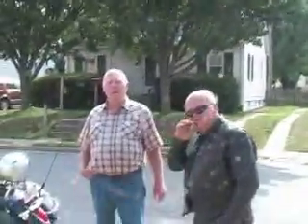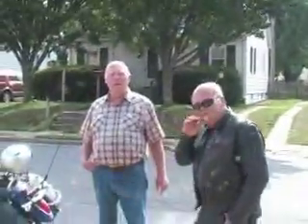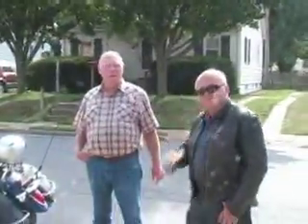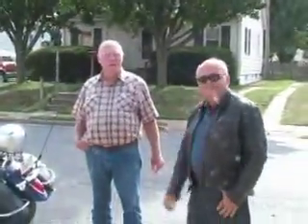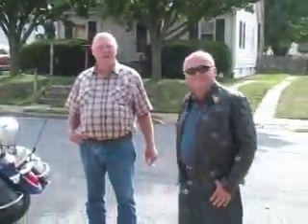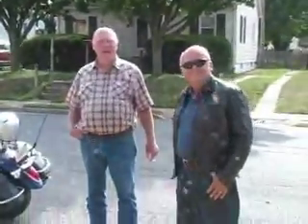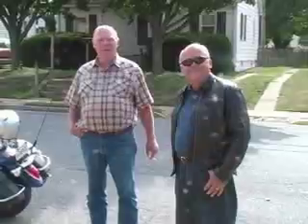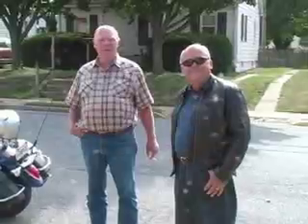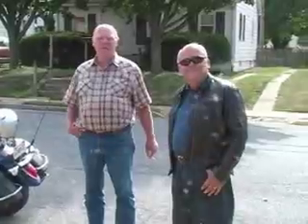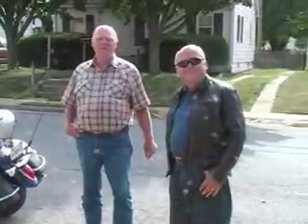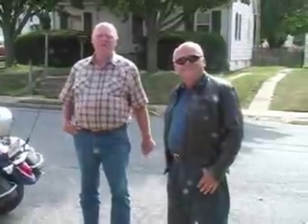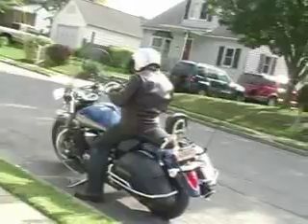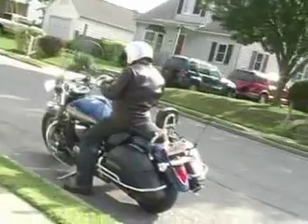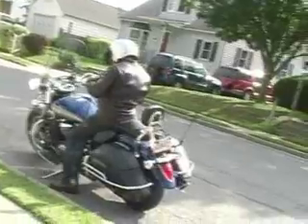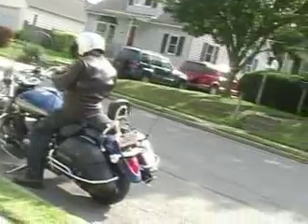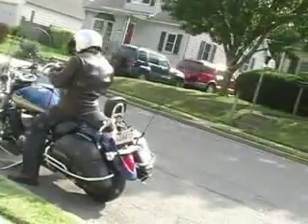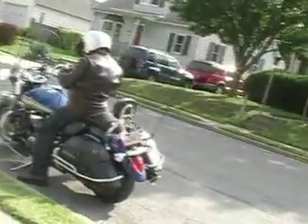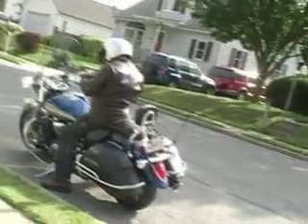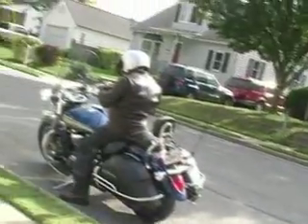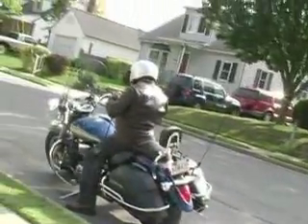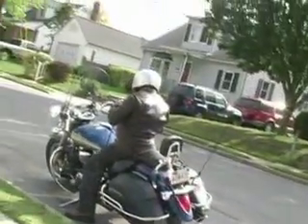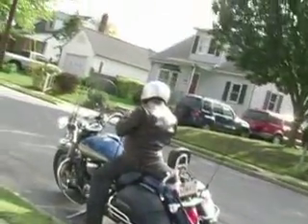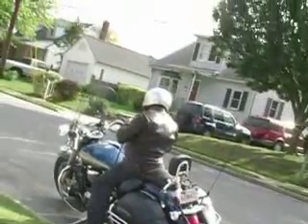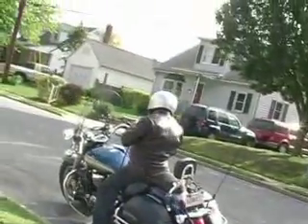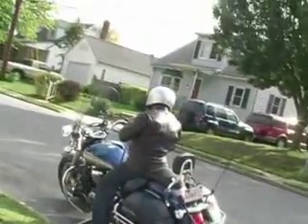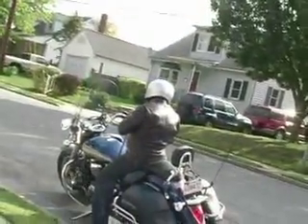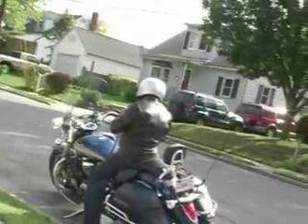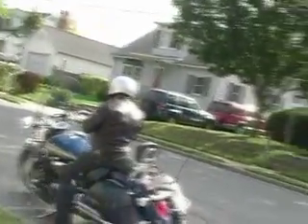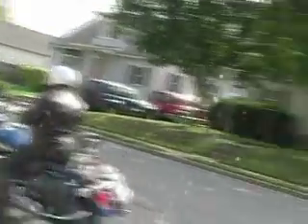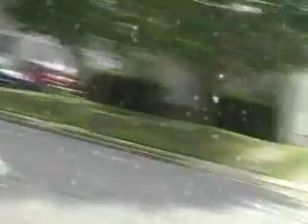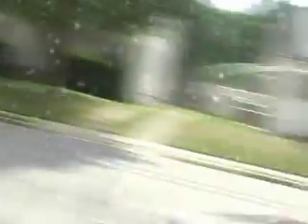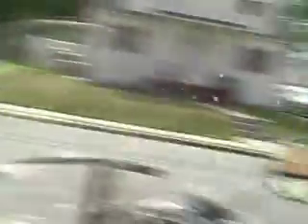Alright, we're settling up and getting ready to go.